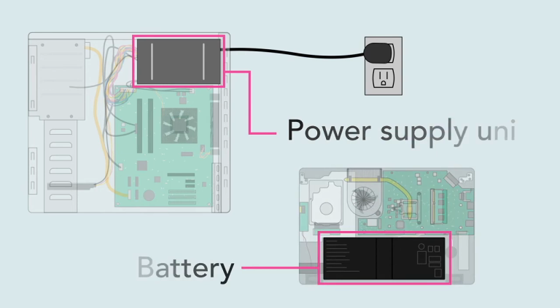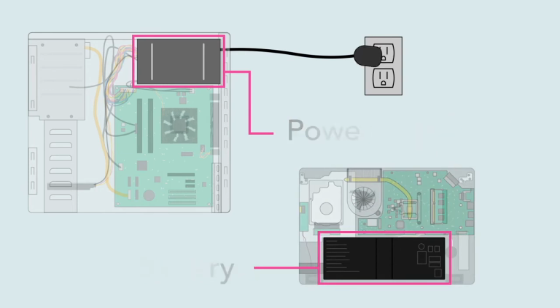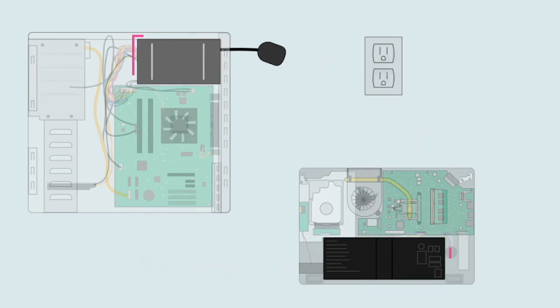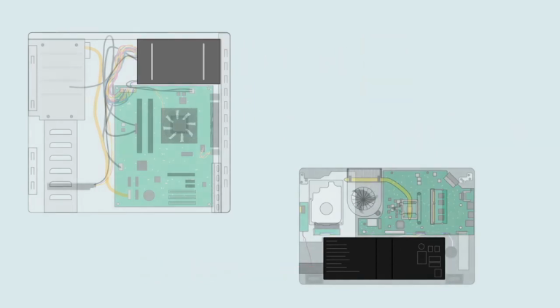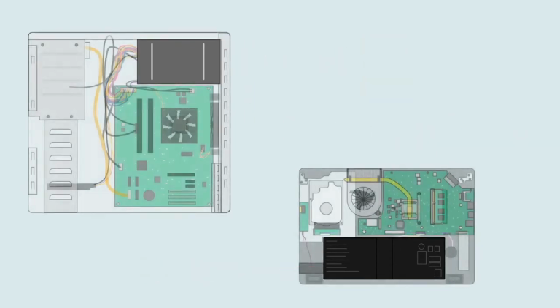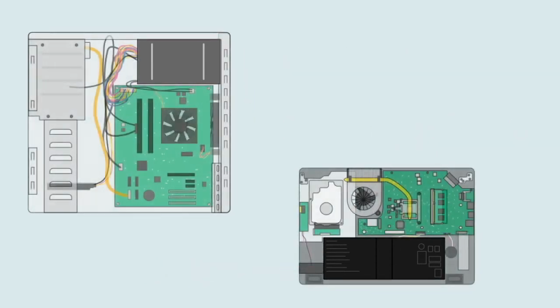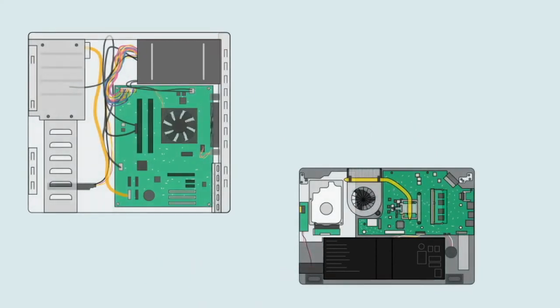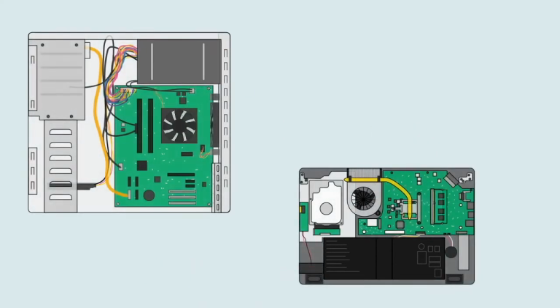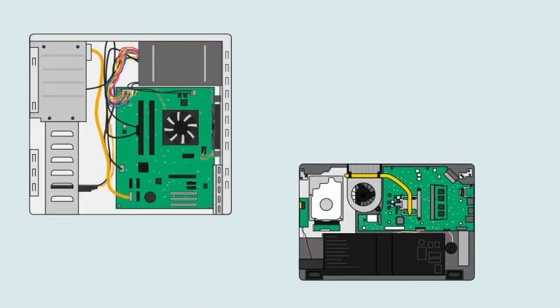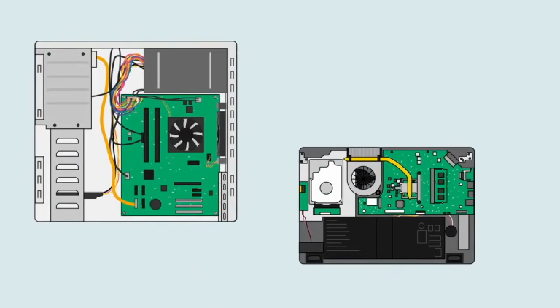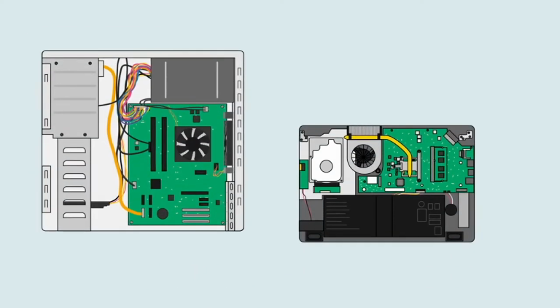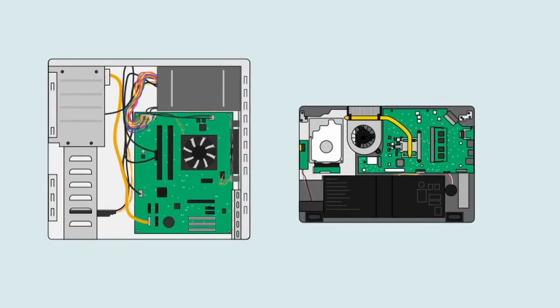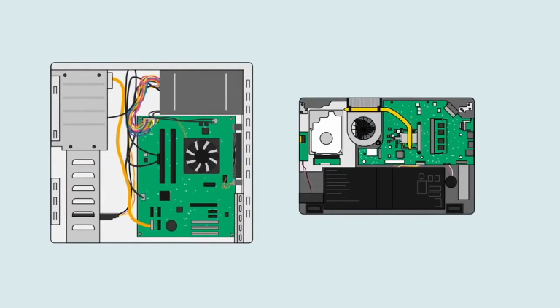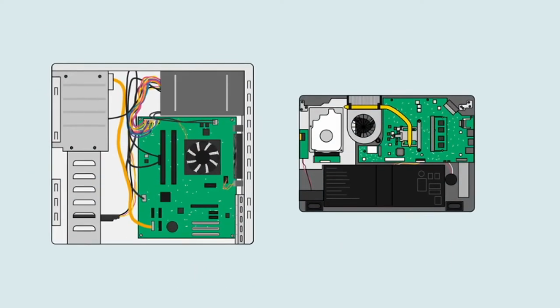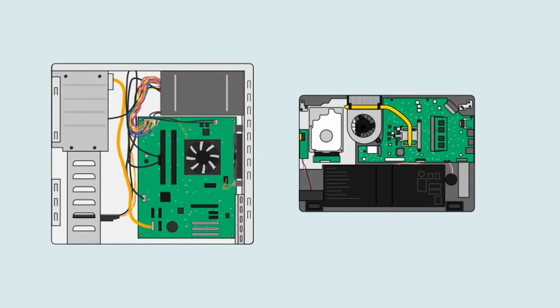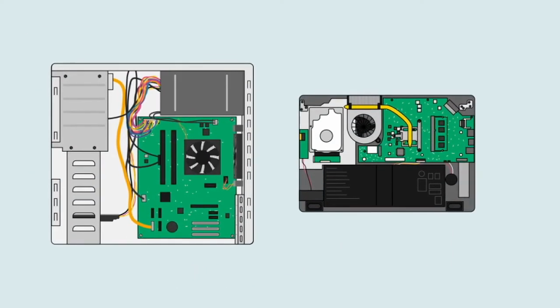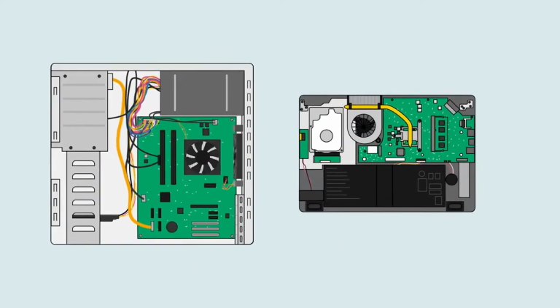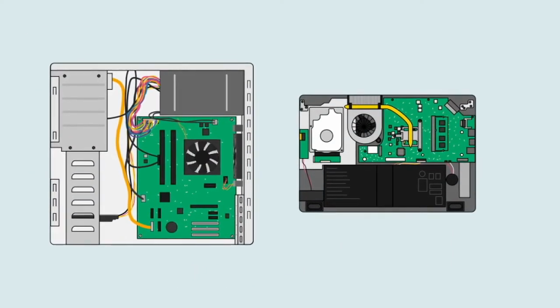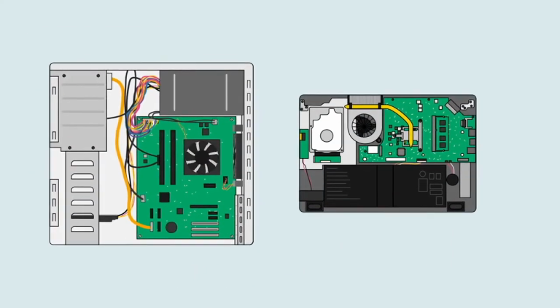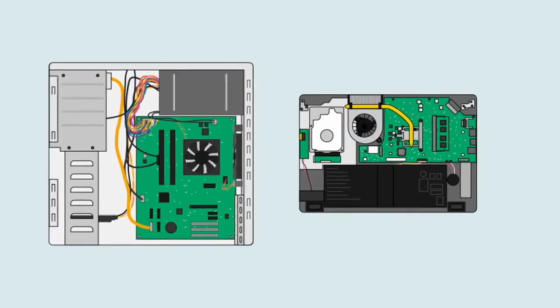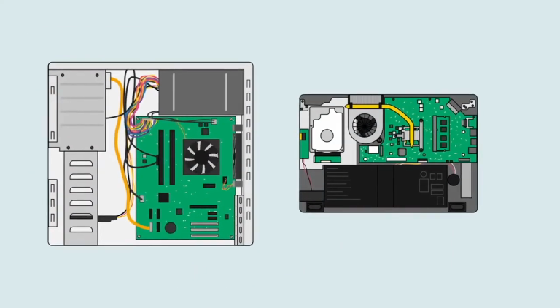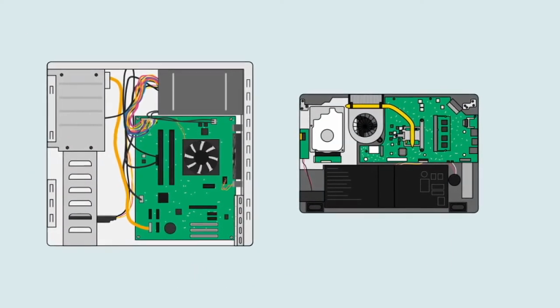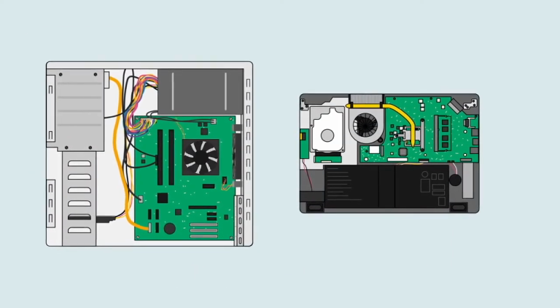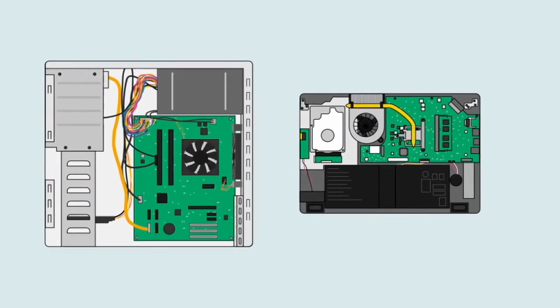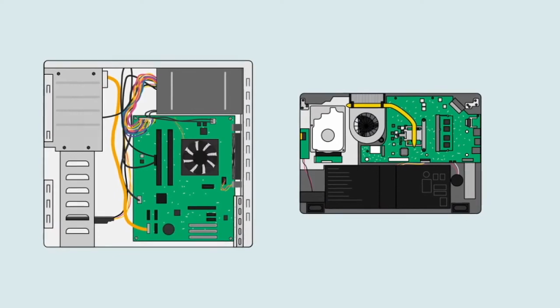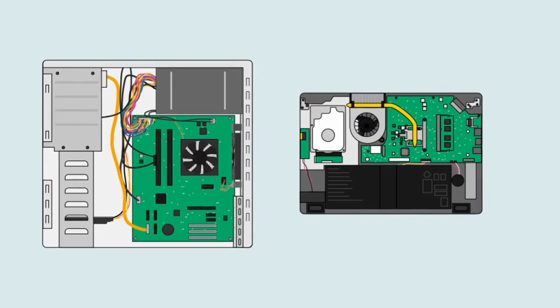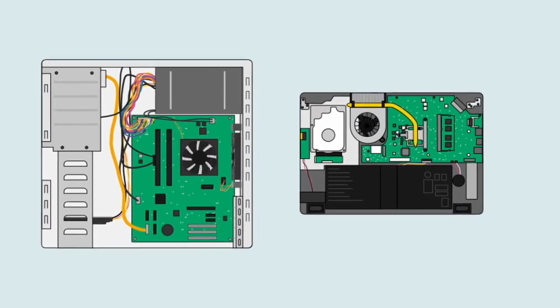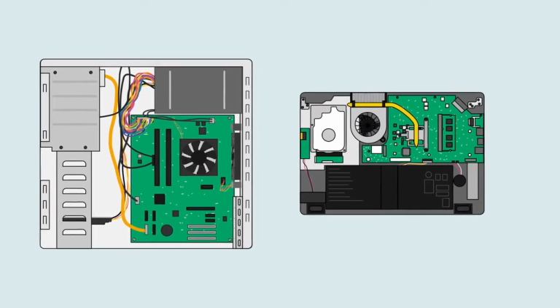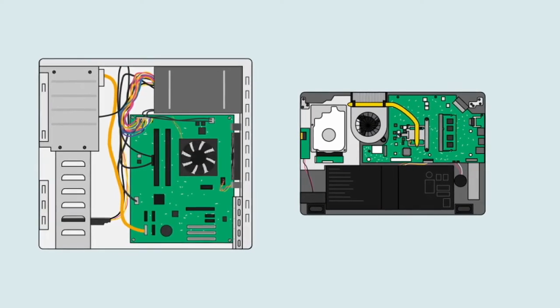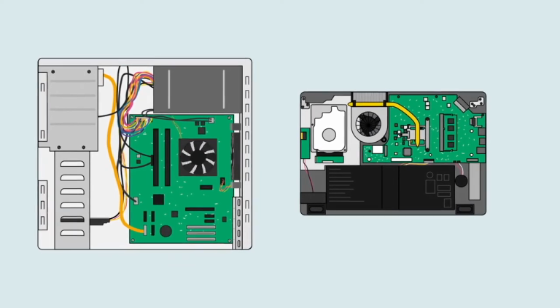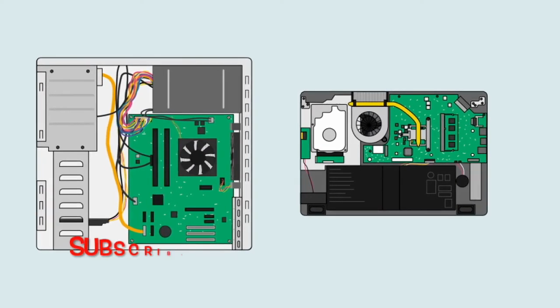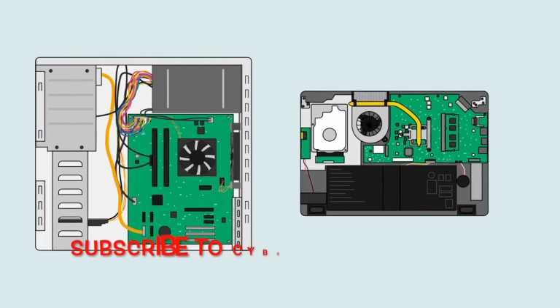A computer is a pretty complex machine, but now that you've seen what goes on inside, it should be a little less mysterious.